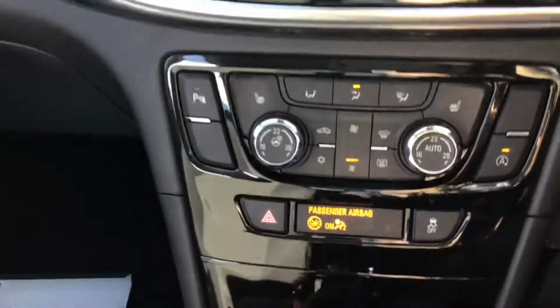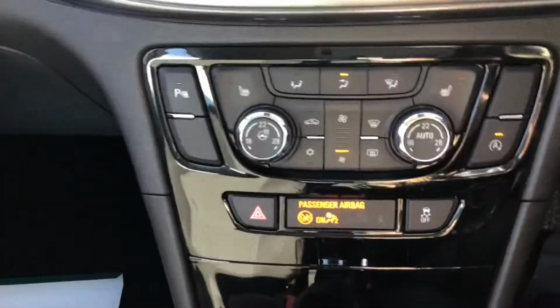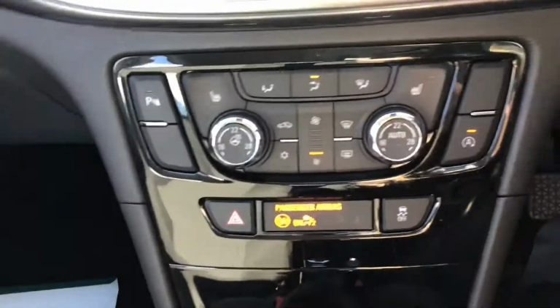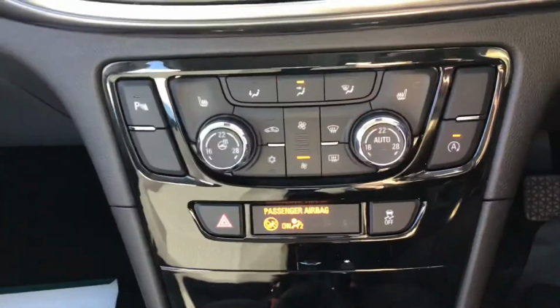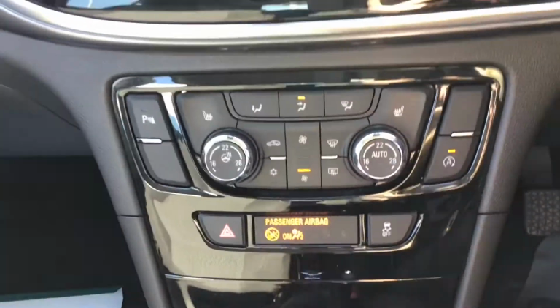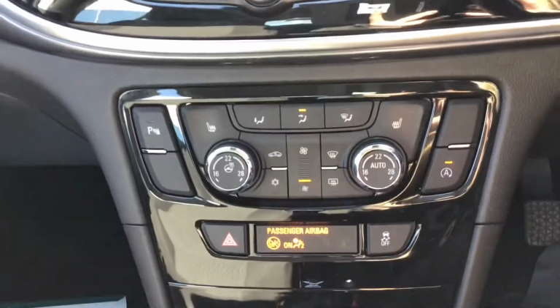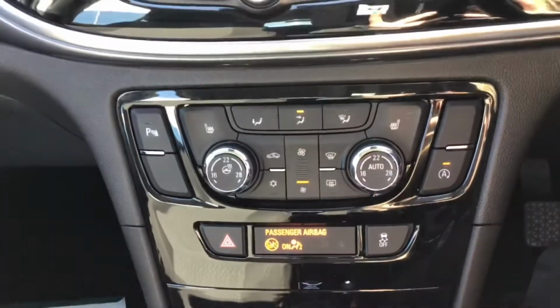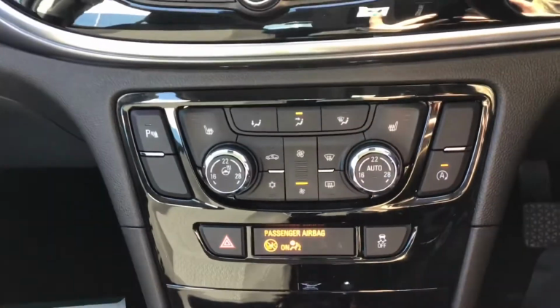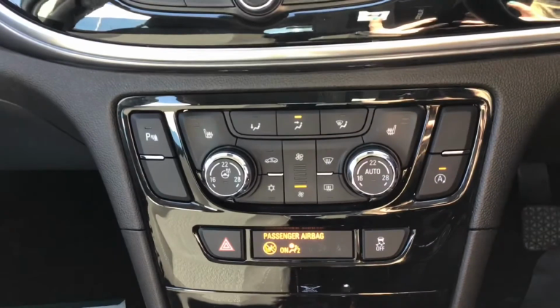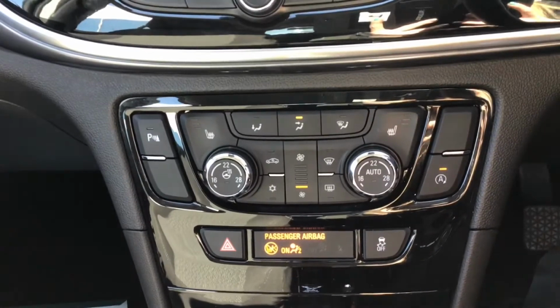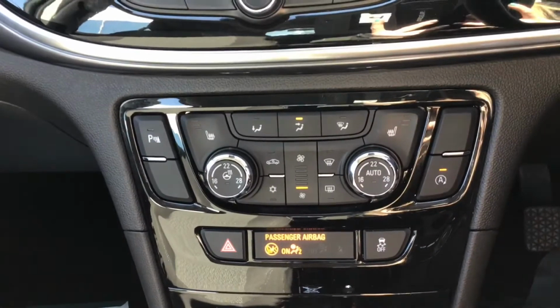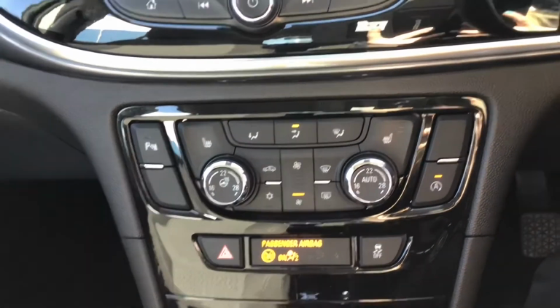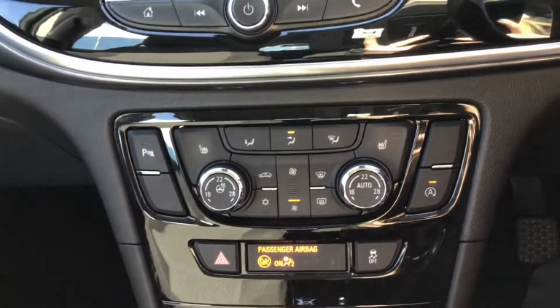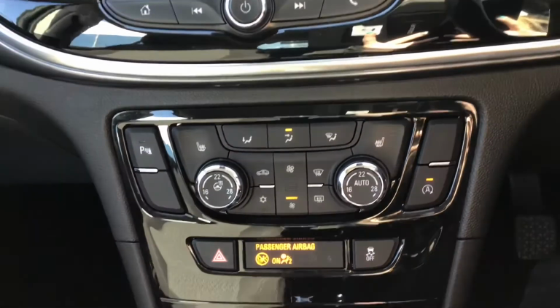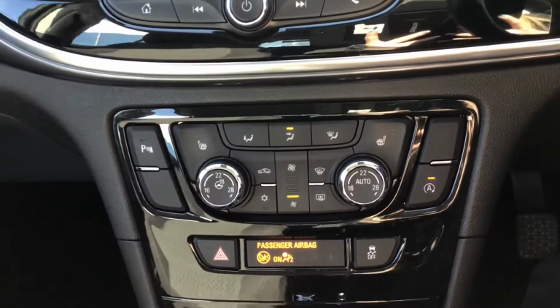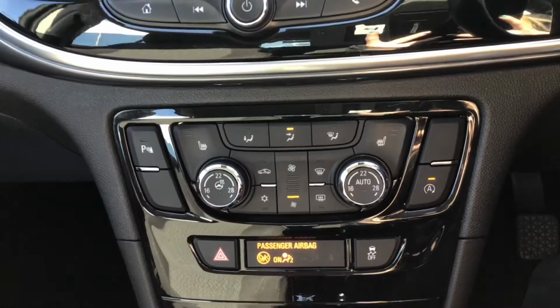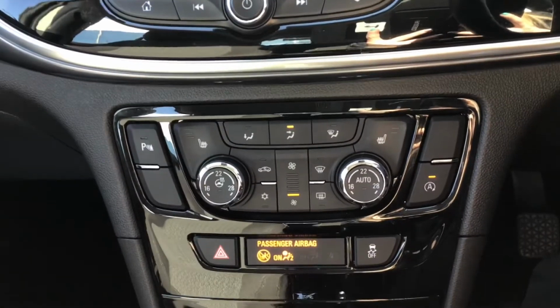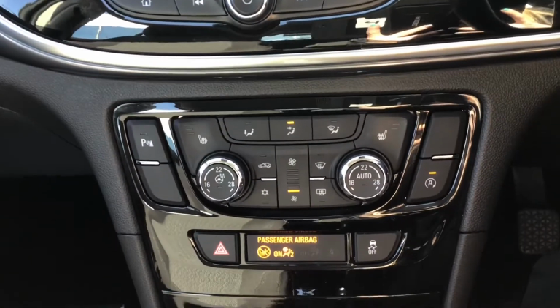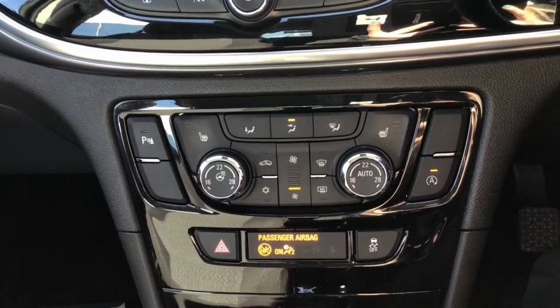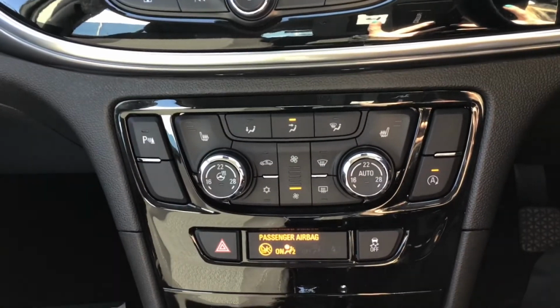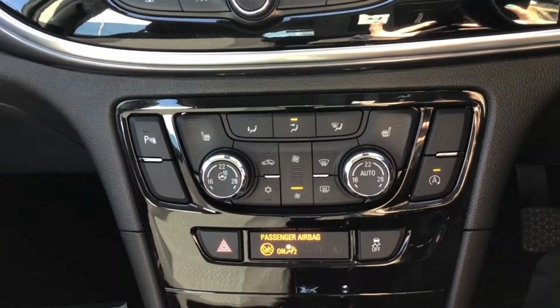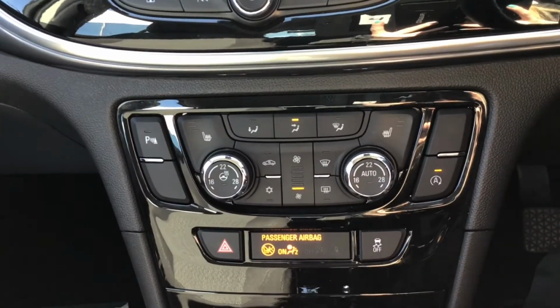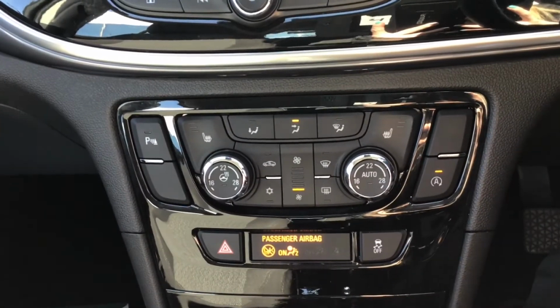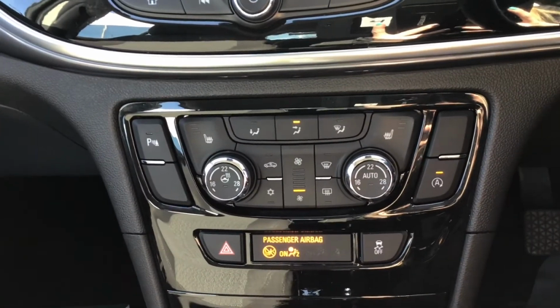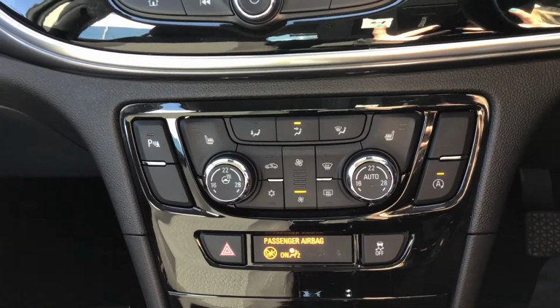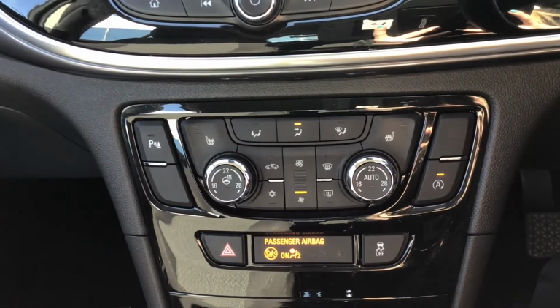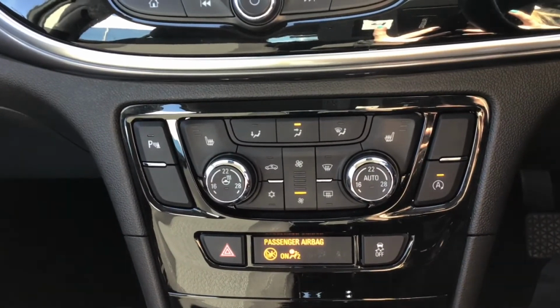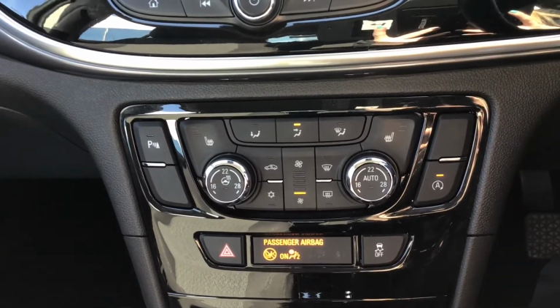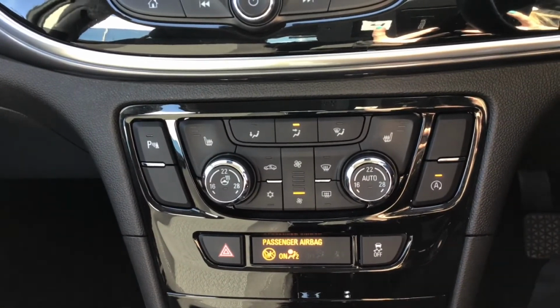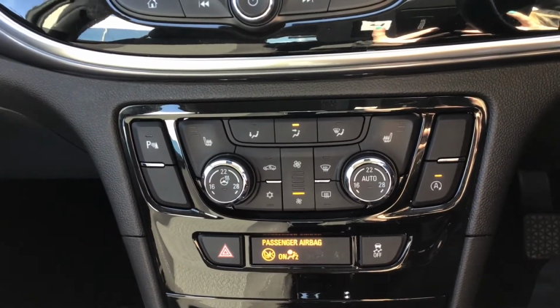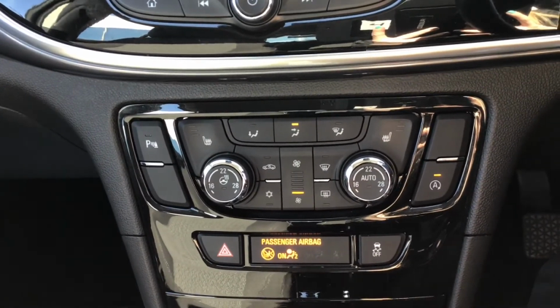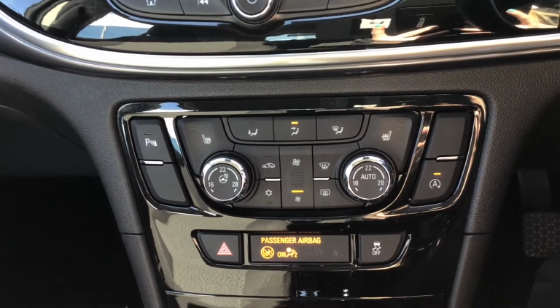You have a heated steering wheel, heated front seats, and your climate control which is dual zone.